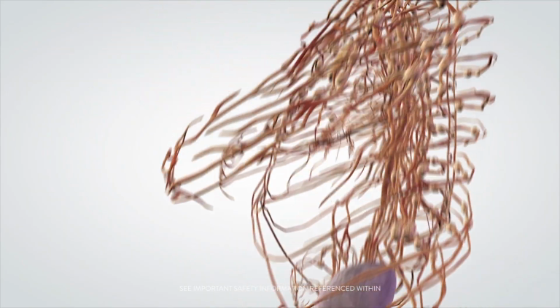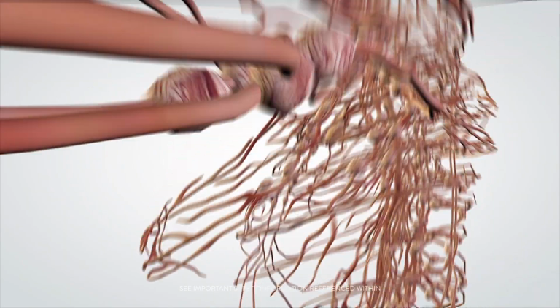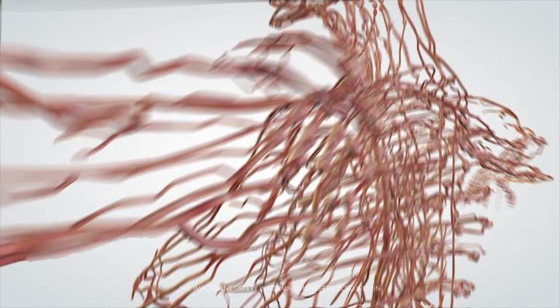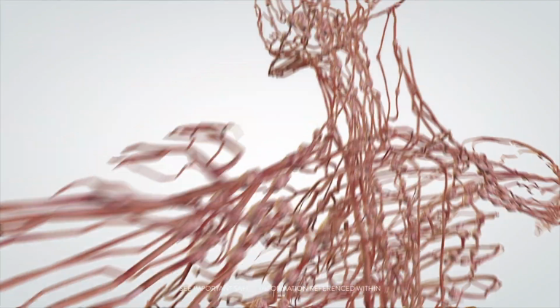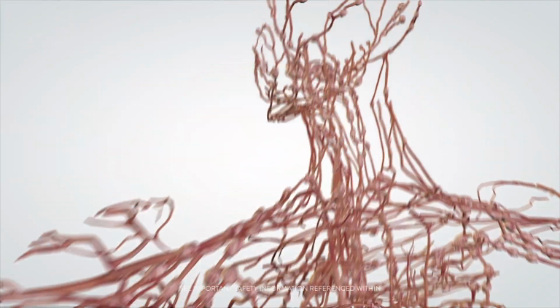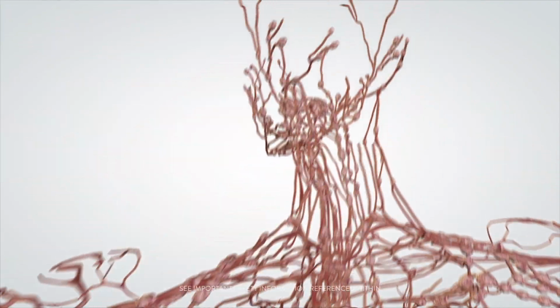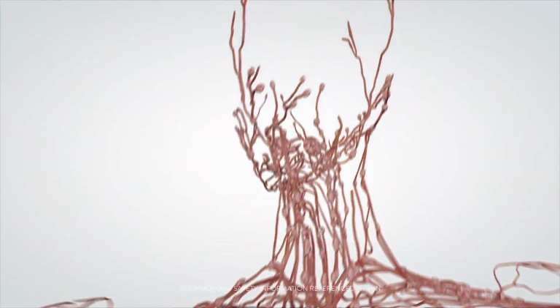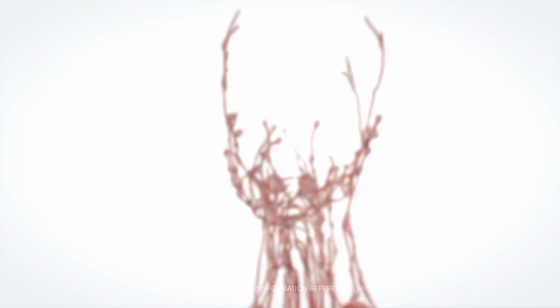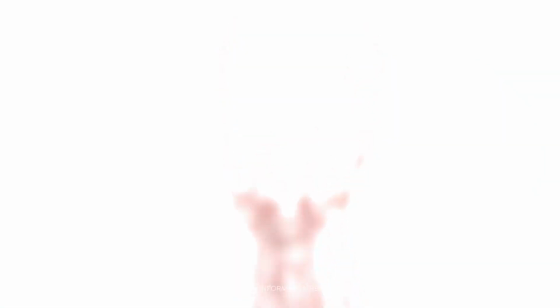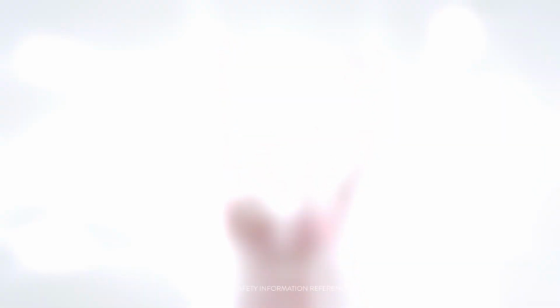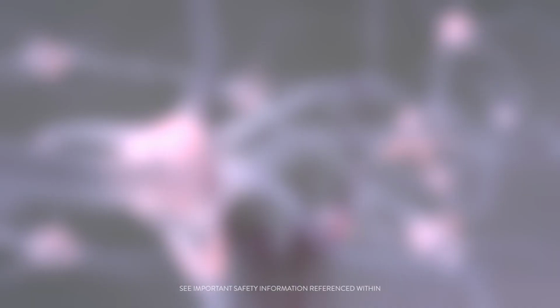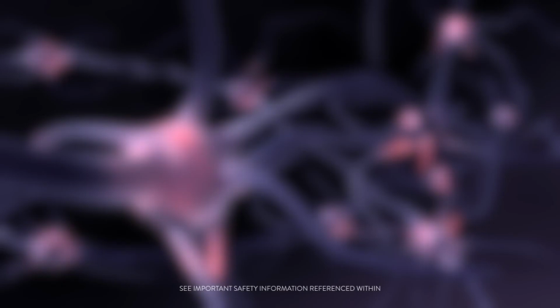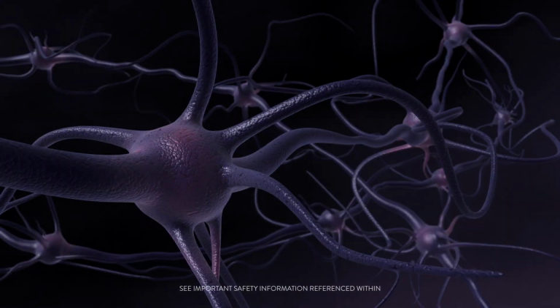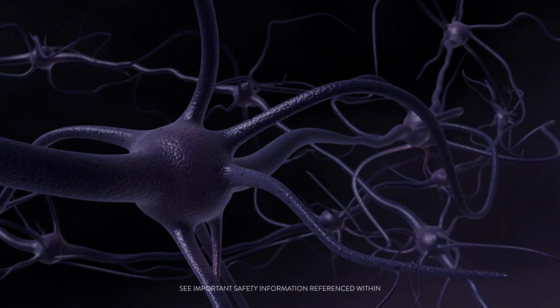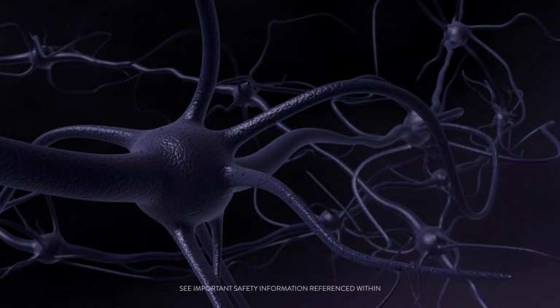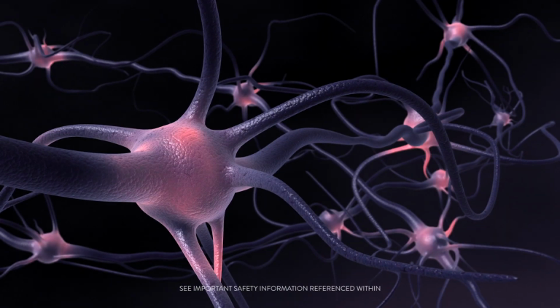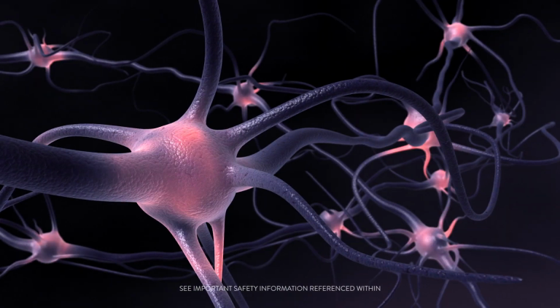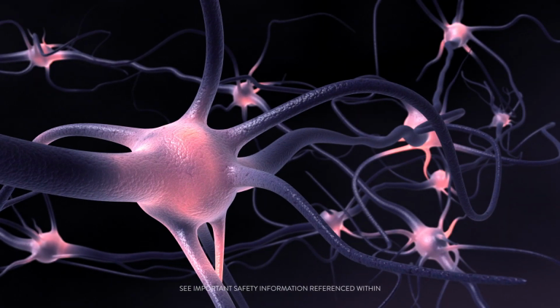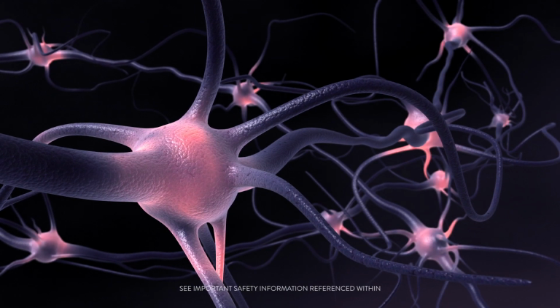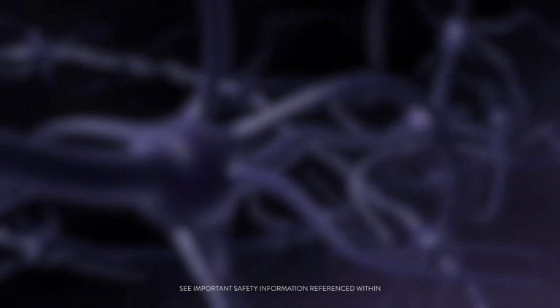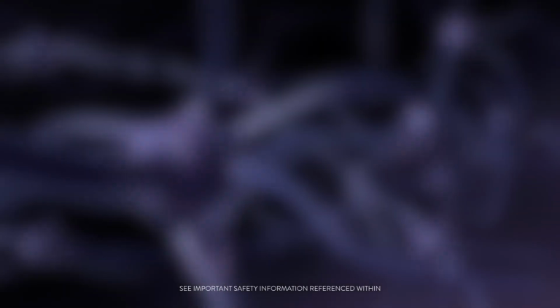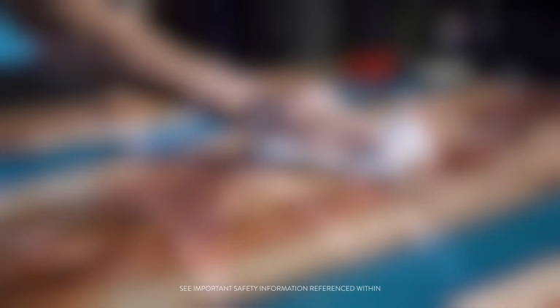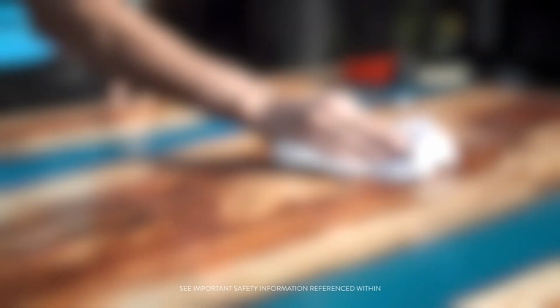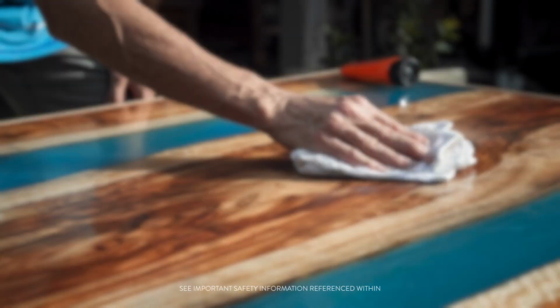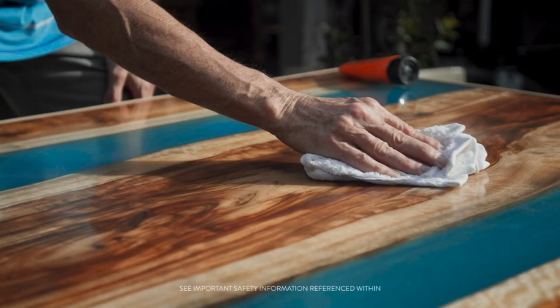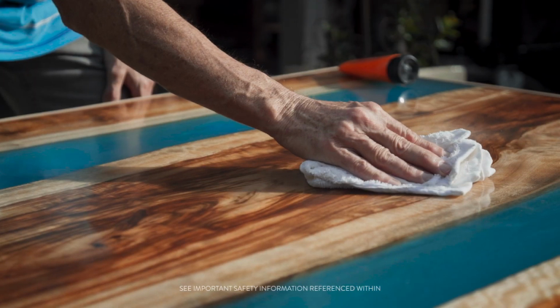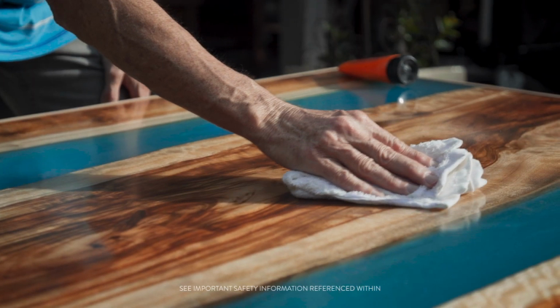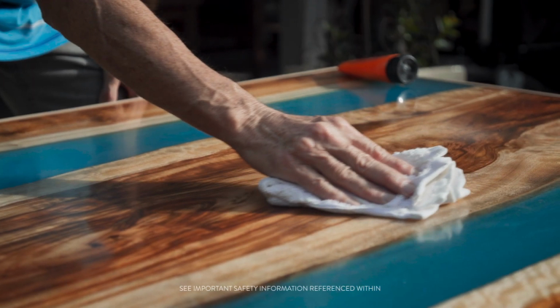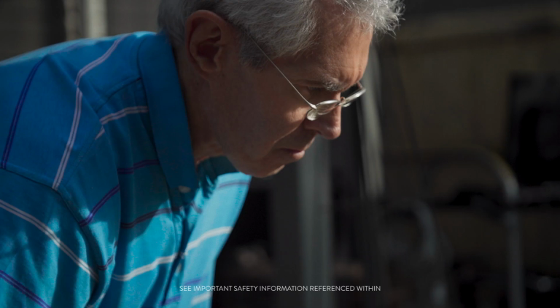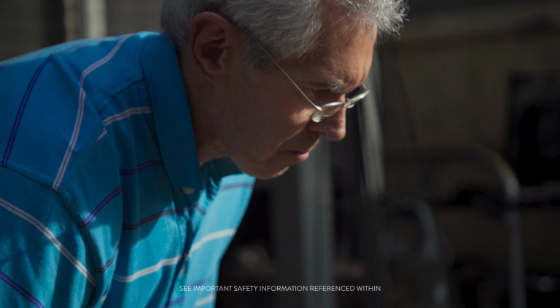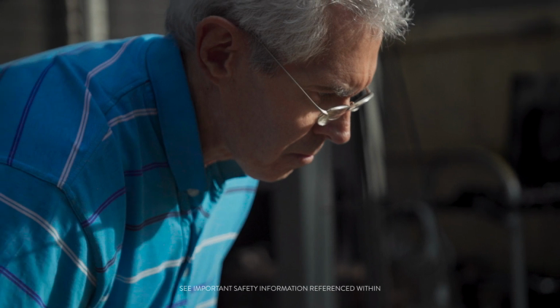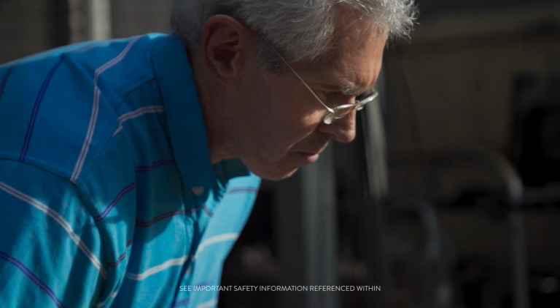So the nervous system controls everything that we do, from what we hear to what we feel to how we think.